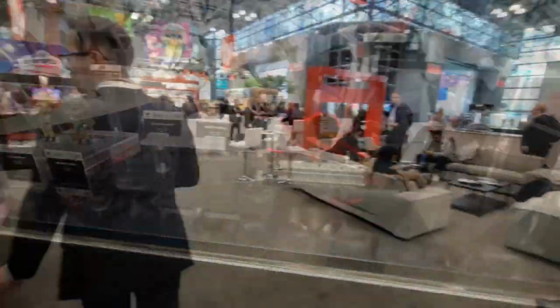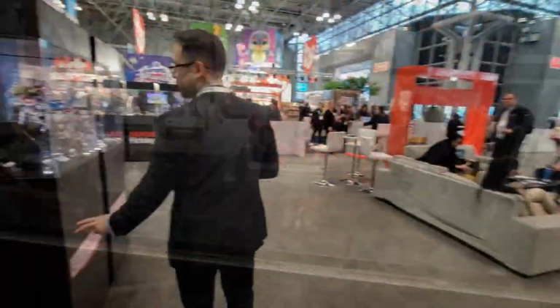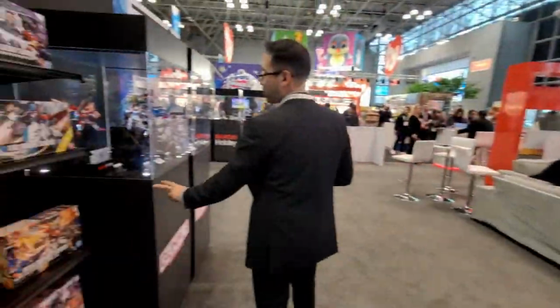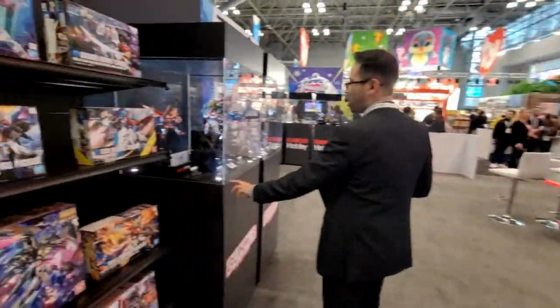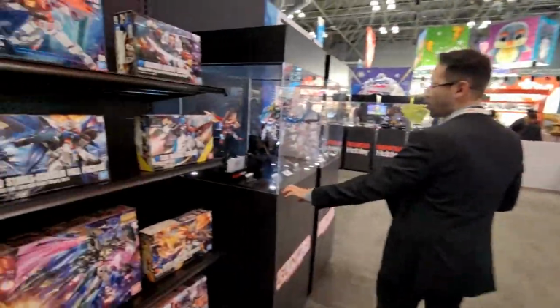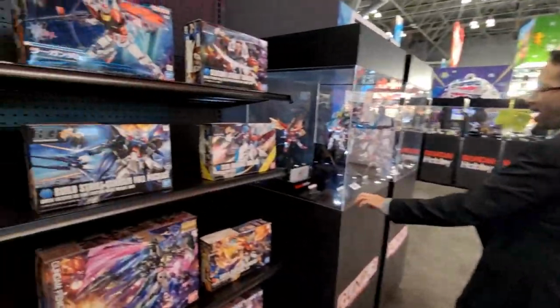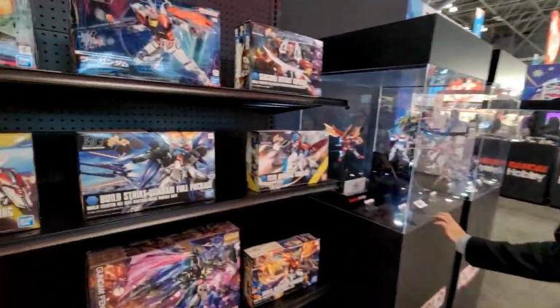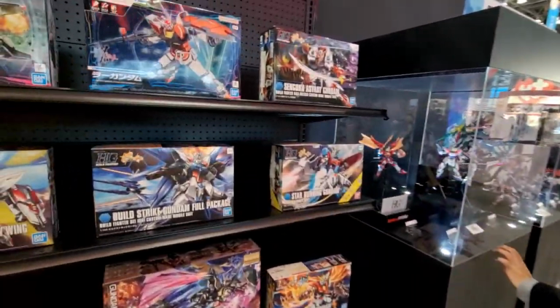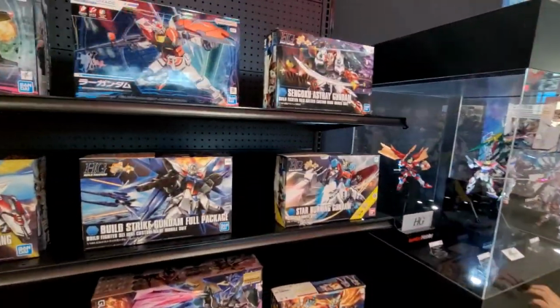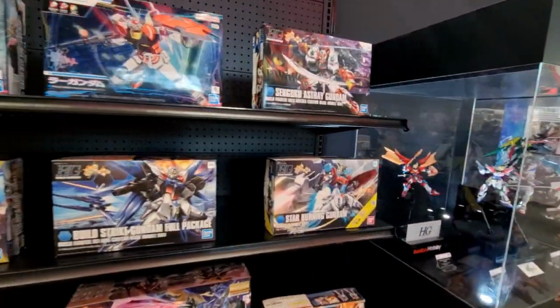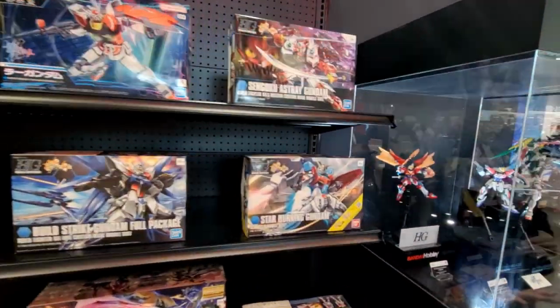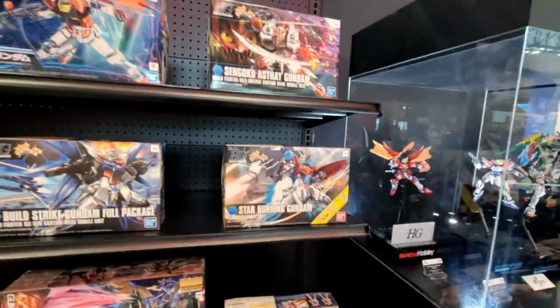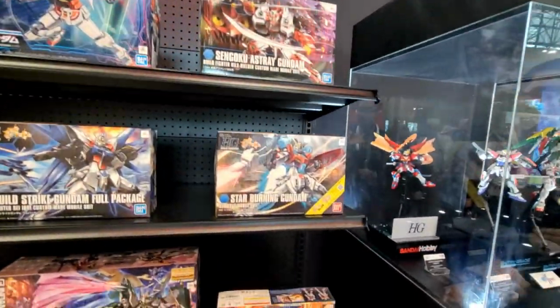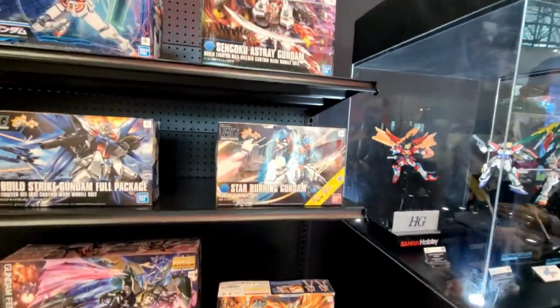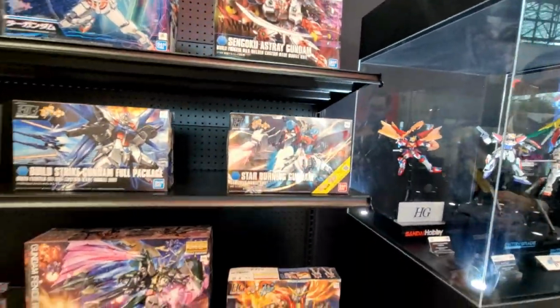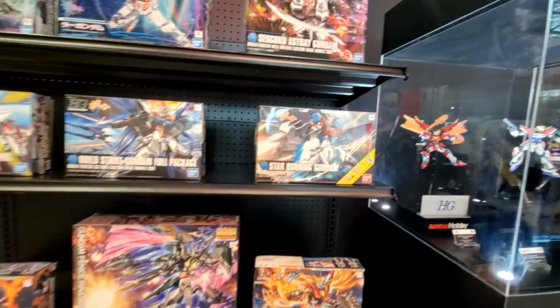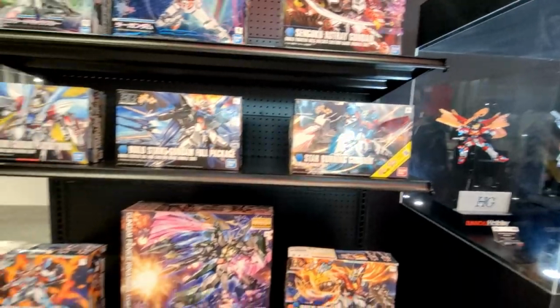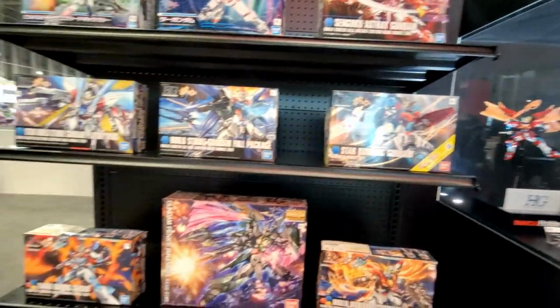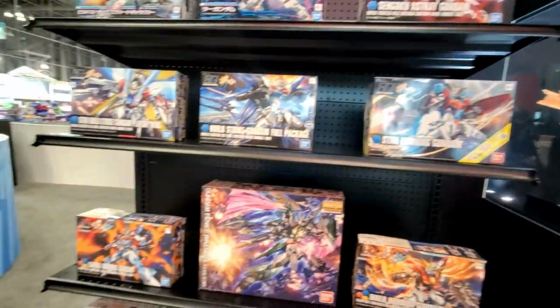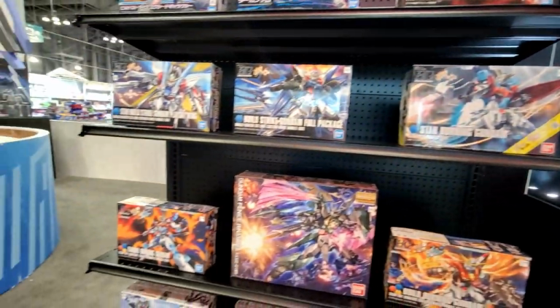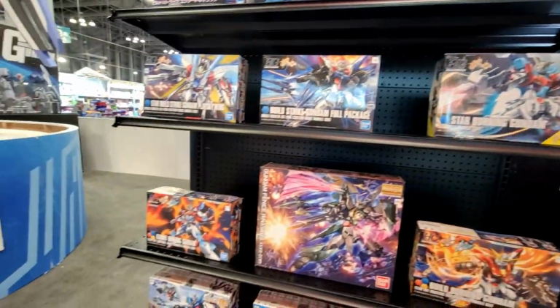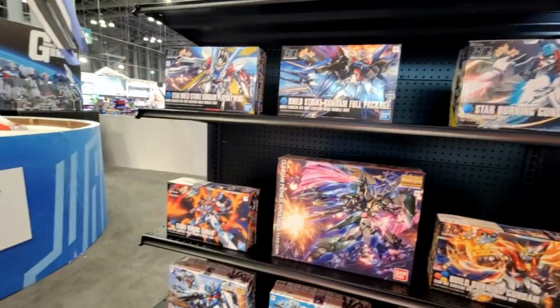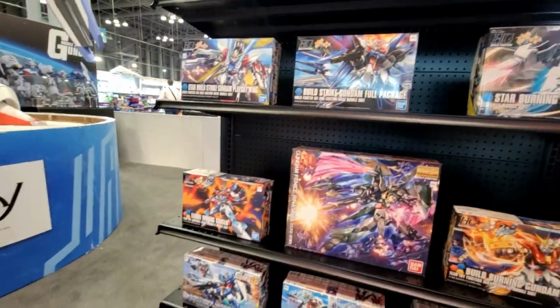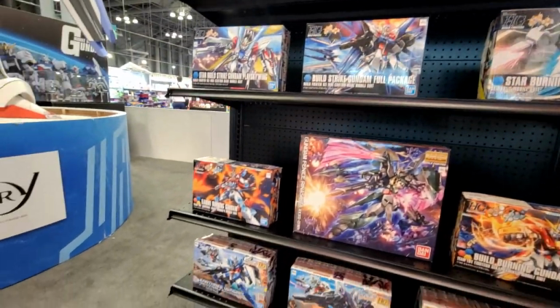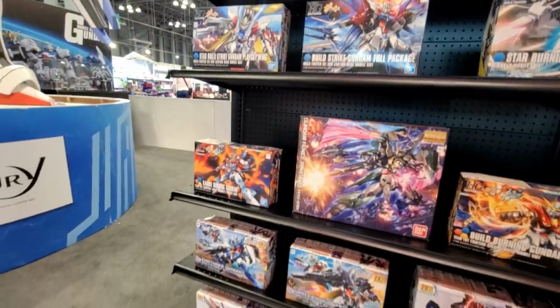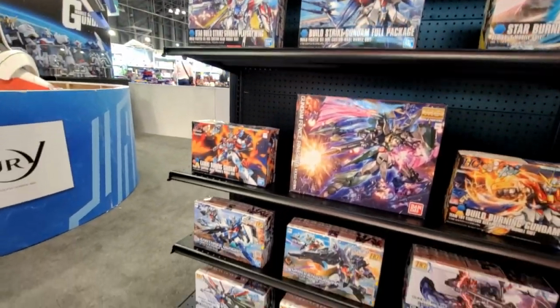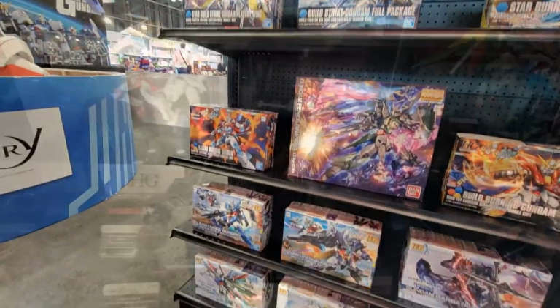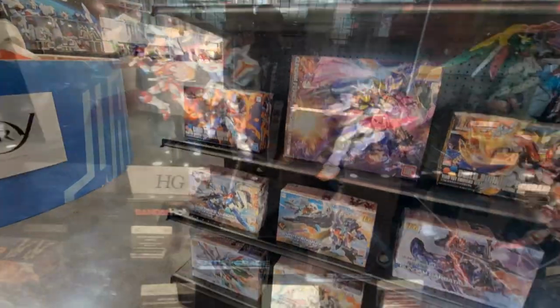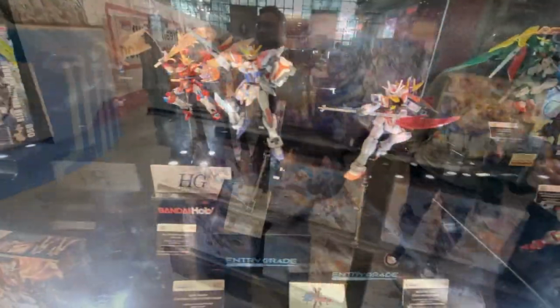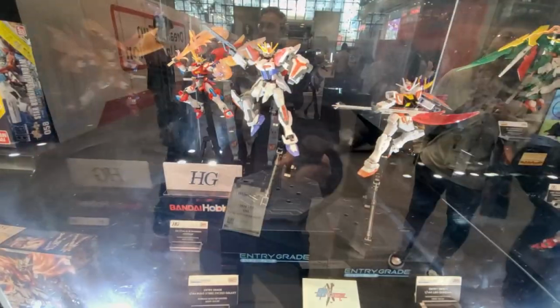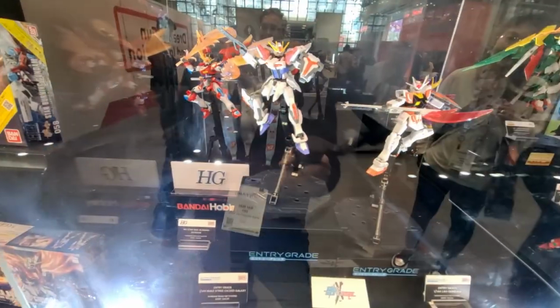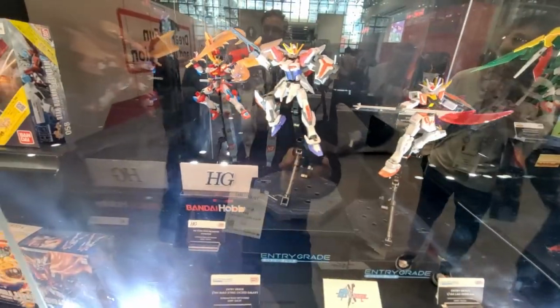These are from the anime starting in October called Gundam Metaverse — it's supposed to start in October.